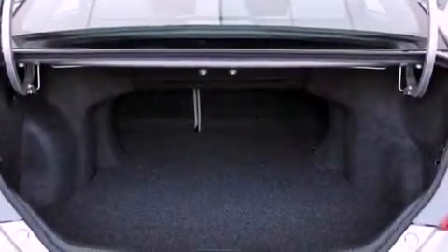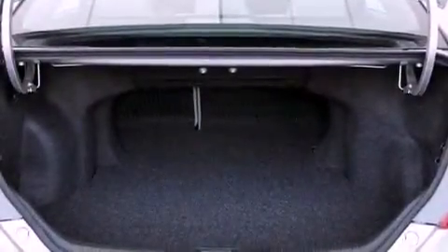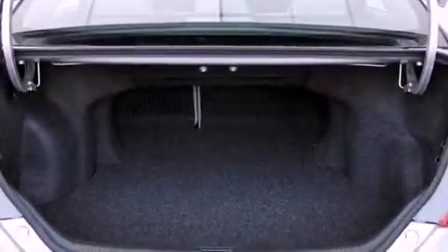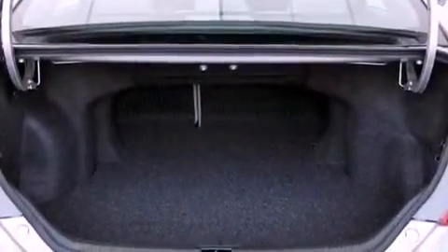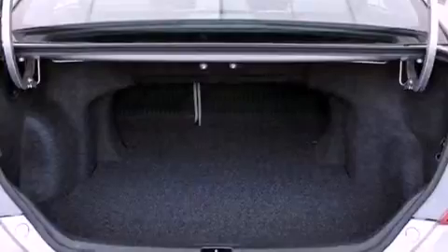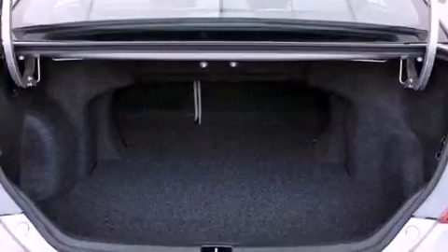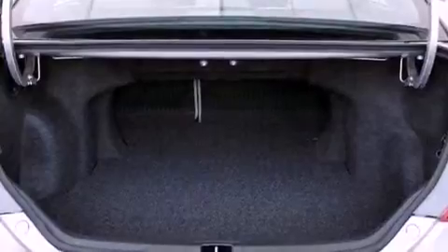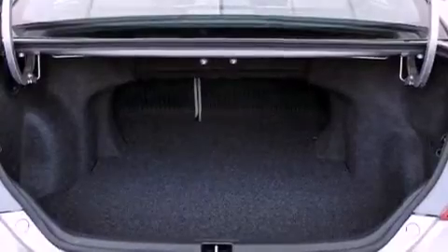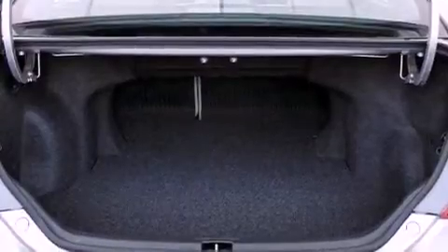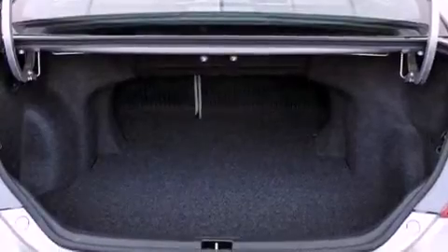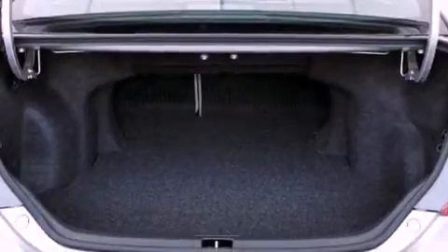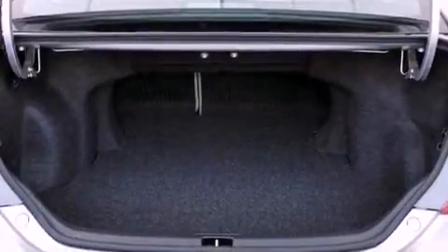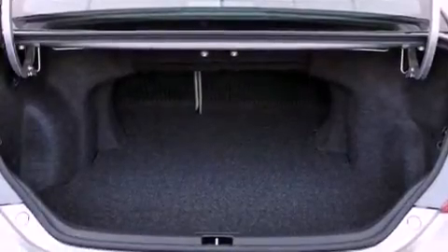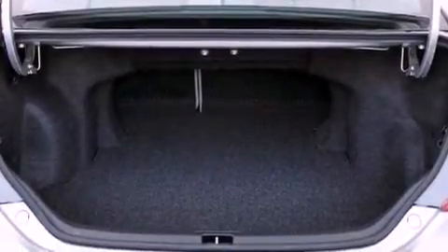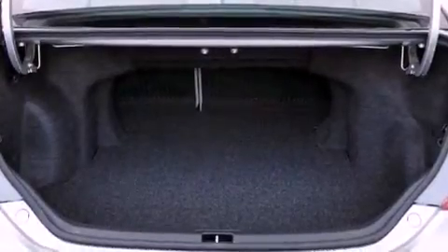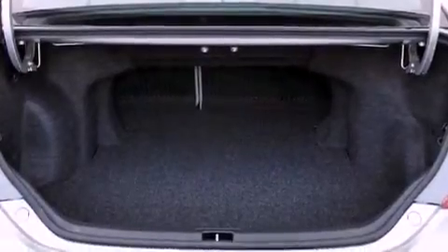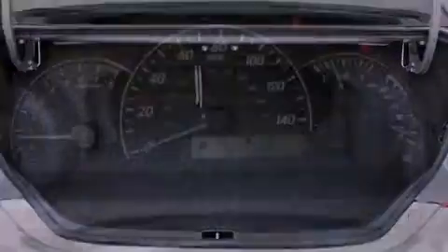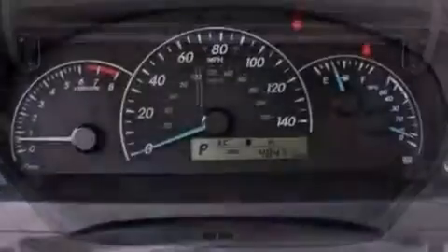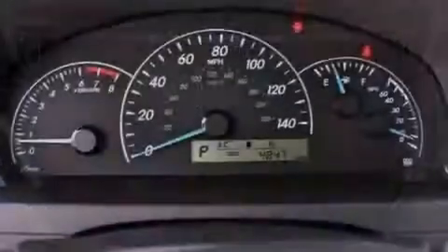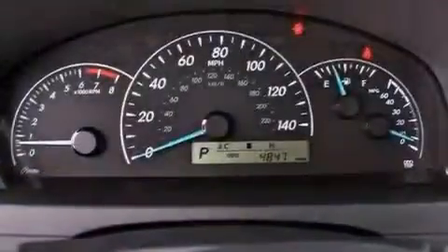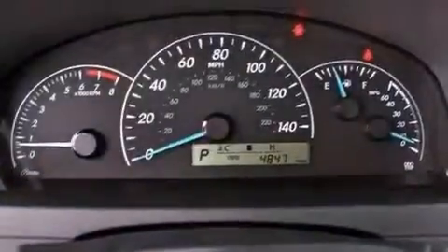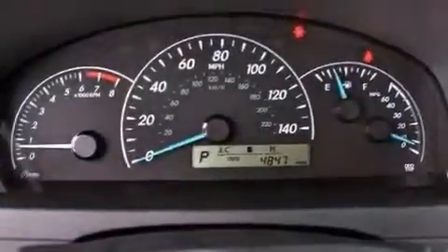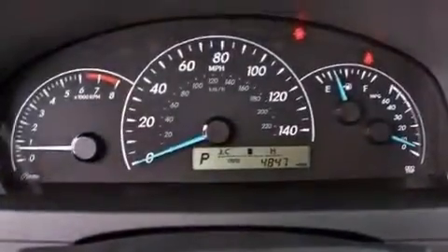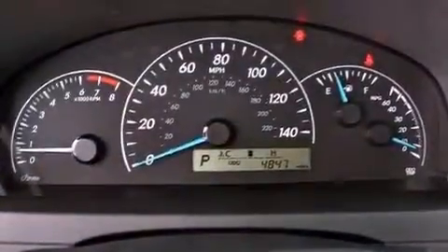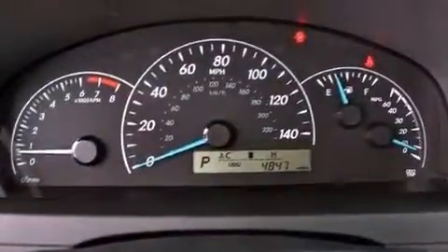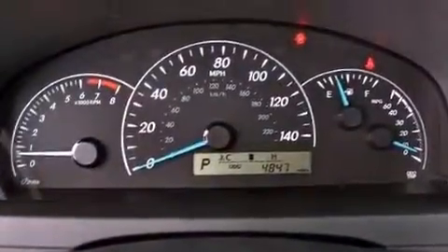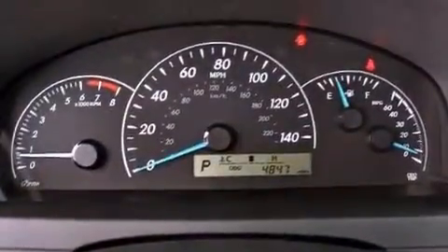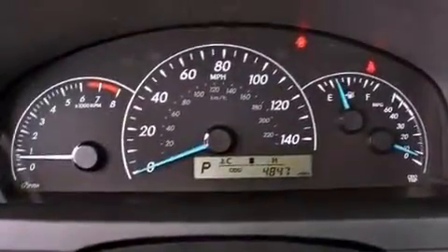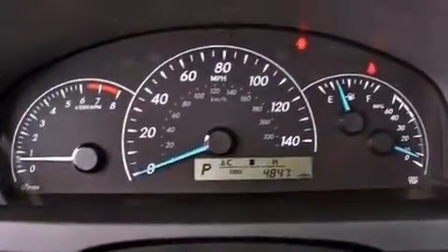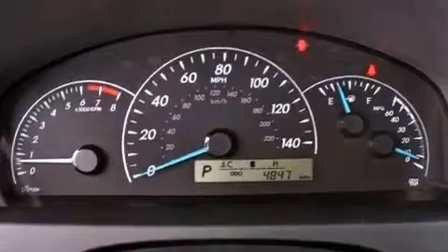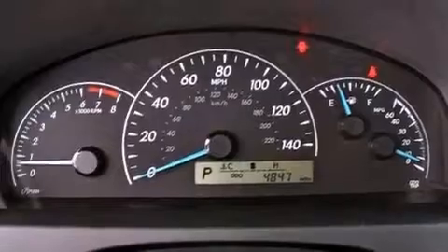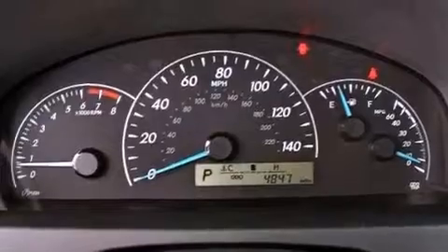Additional features include a passenger side vanity mirror, an anti-lock braking system, rear curtain airbags, and air conditioning.